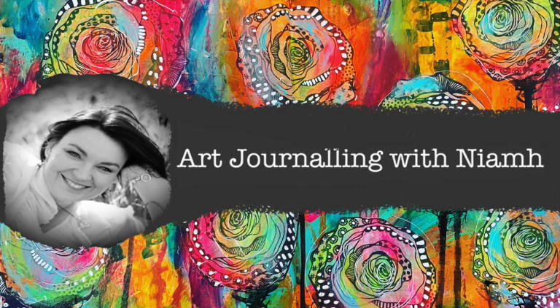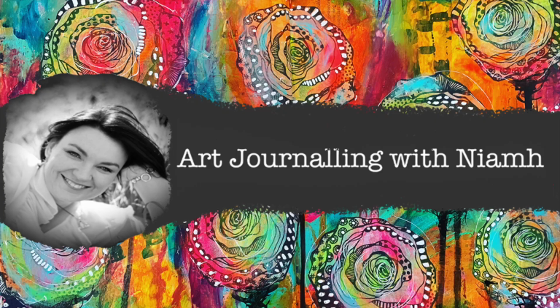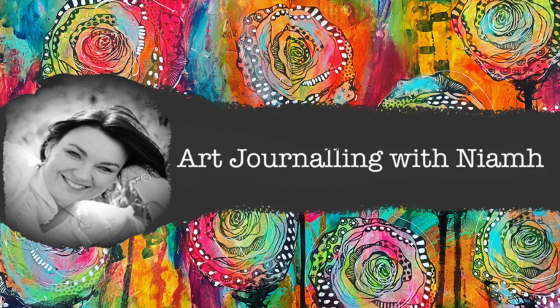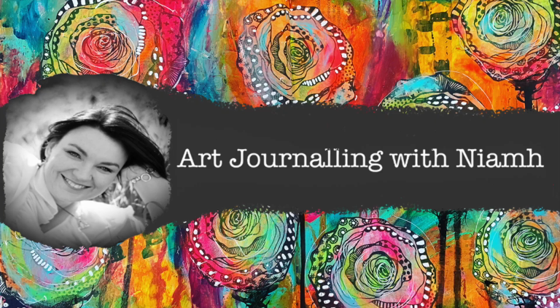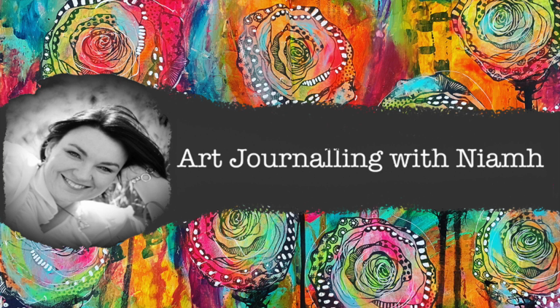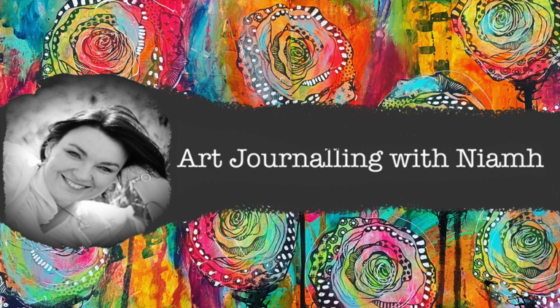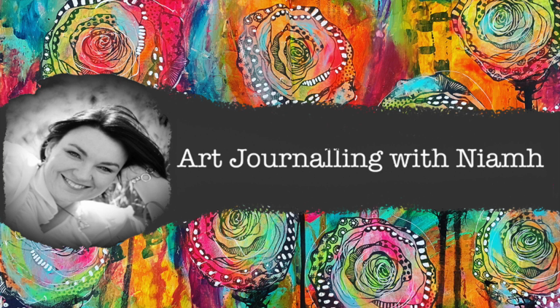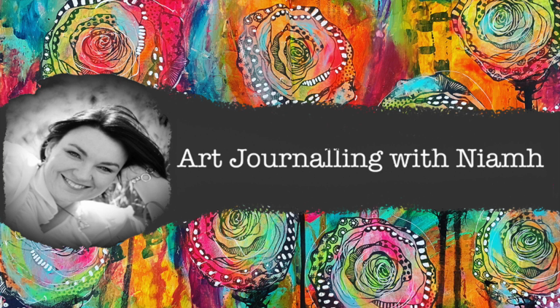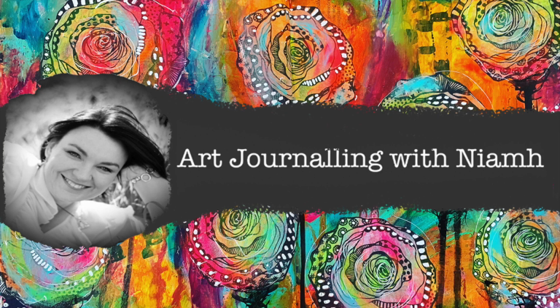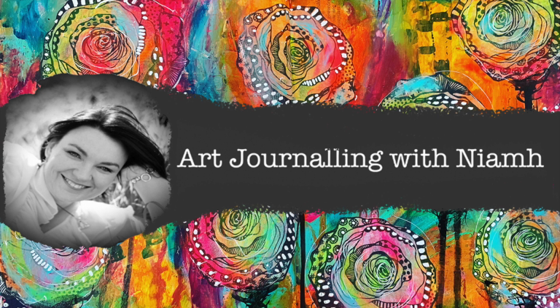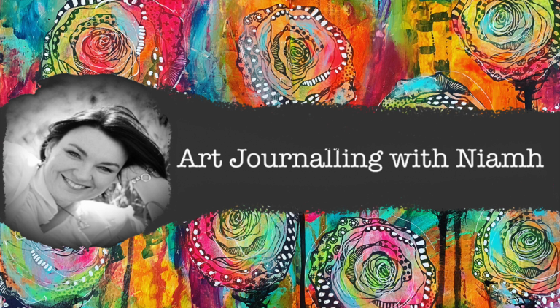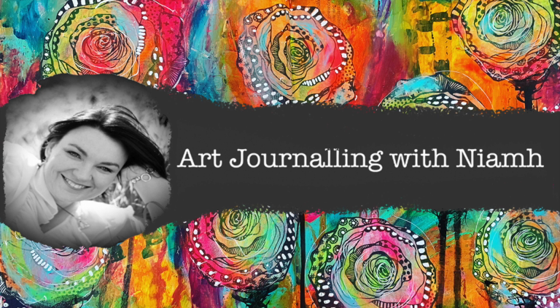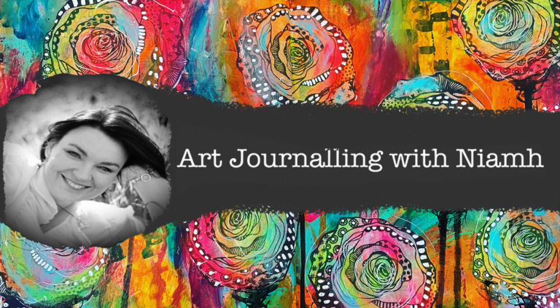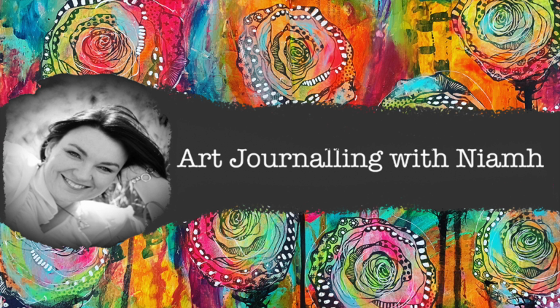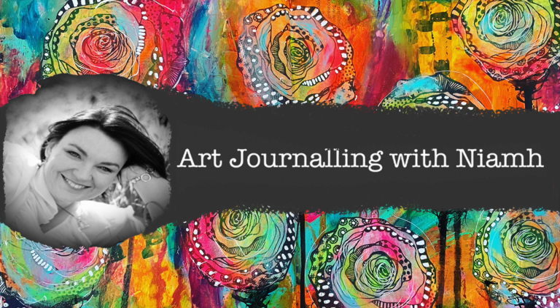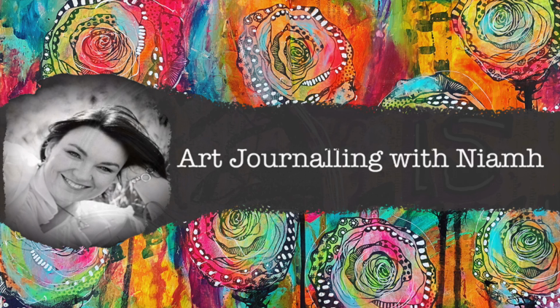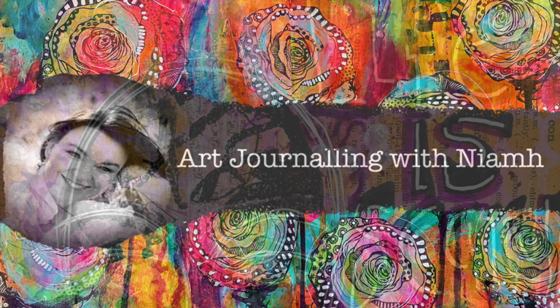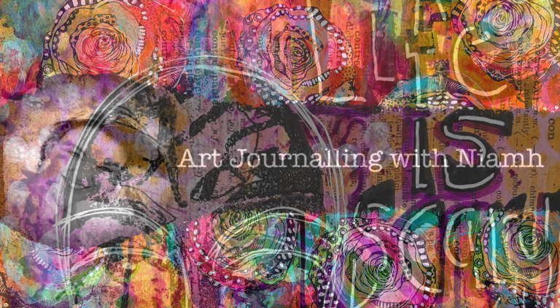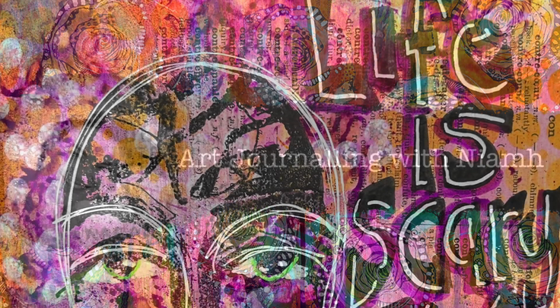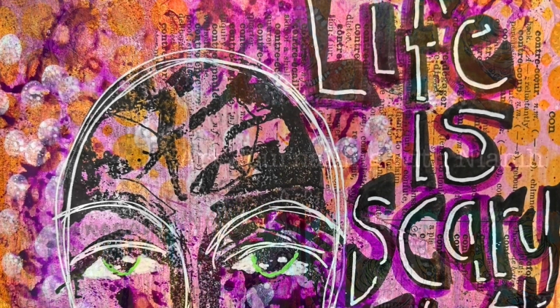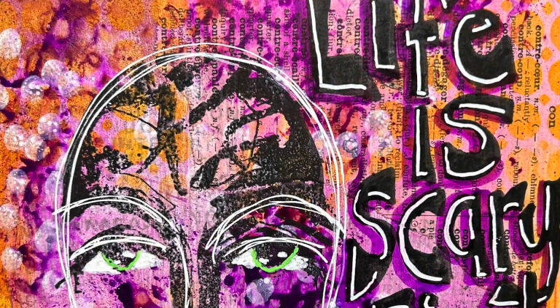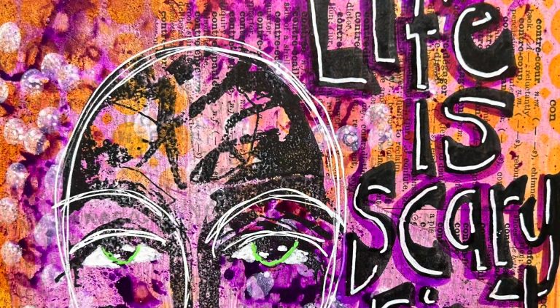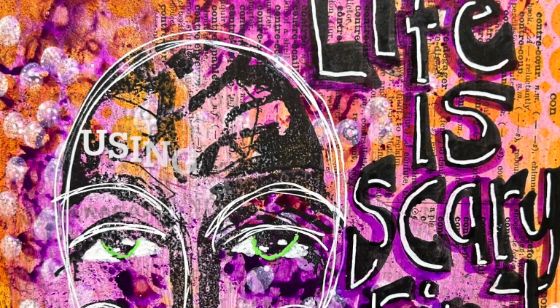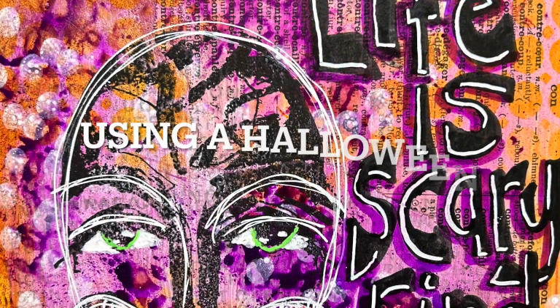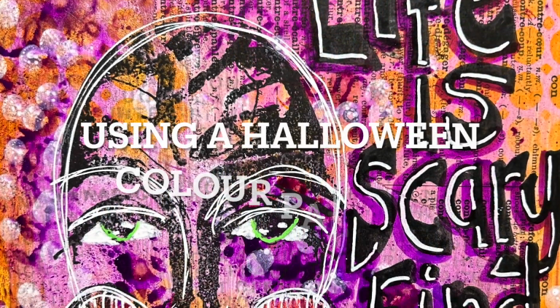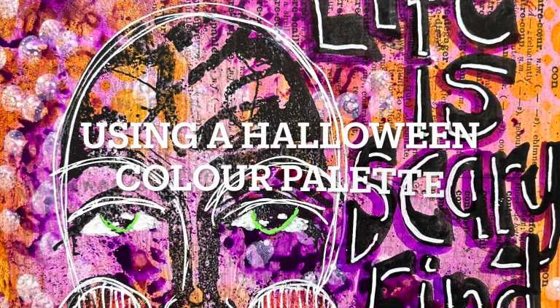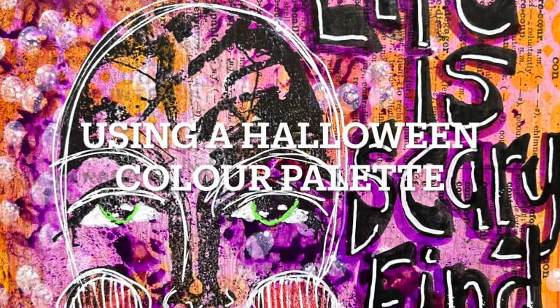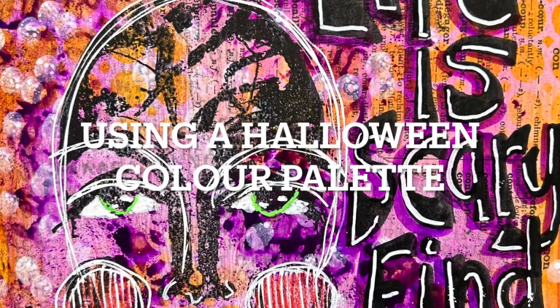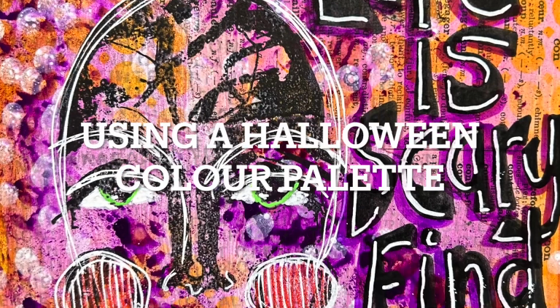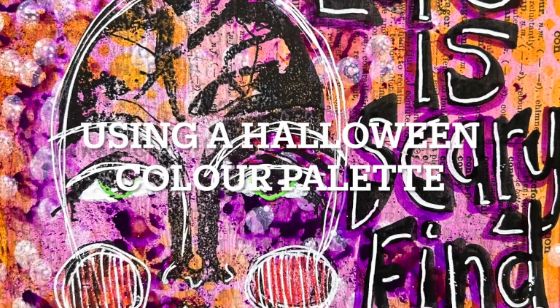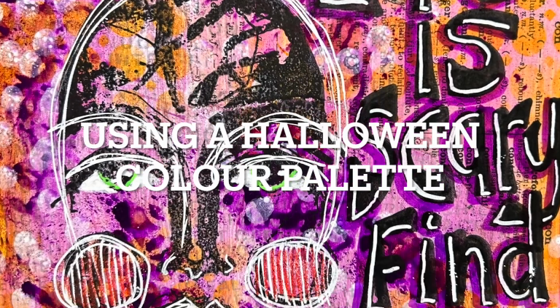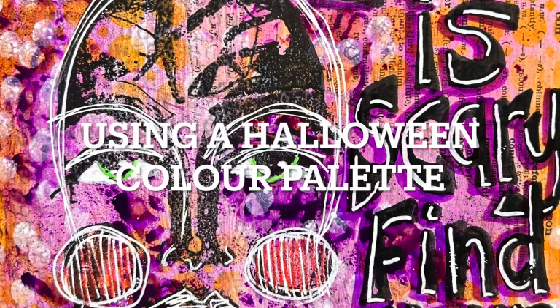Hi everyone, it's Niamh here and welcome to my art journaling channel. Today we're going to be playing around with a Halloween color palette.